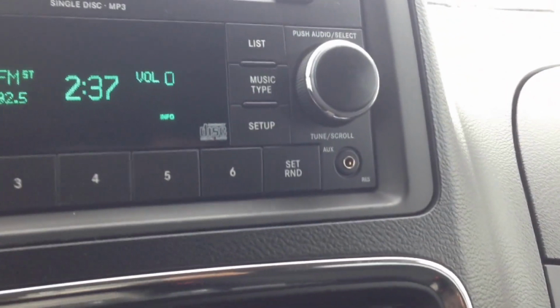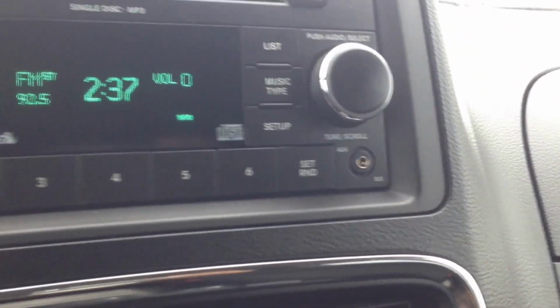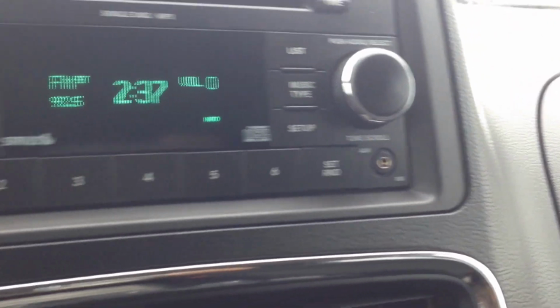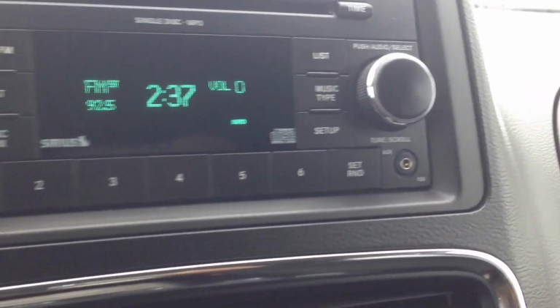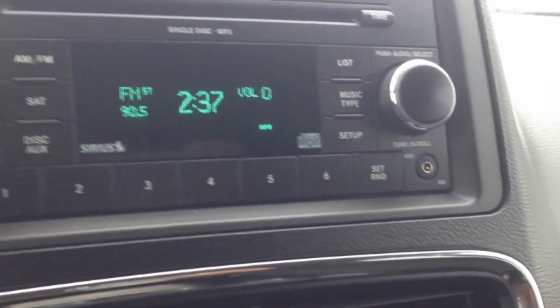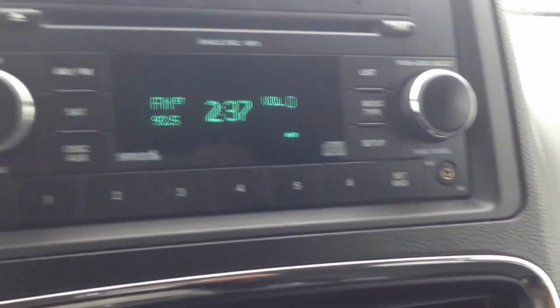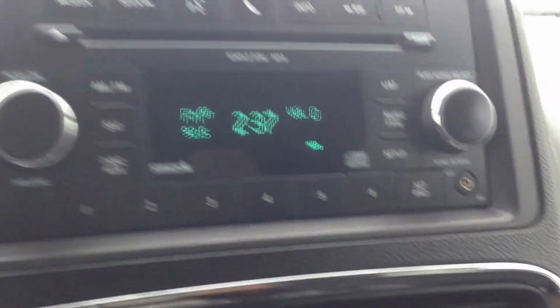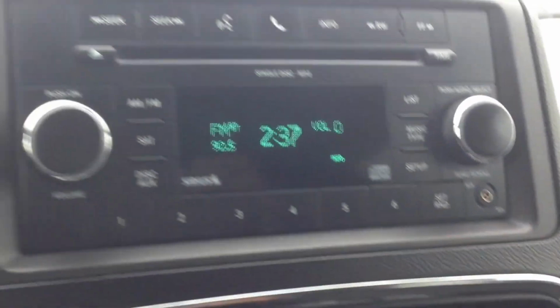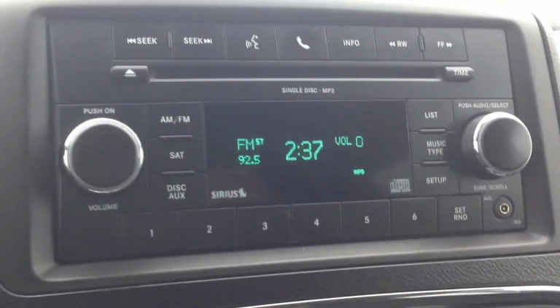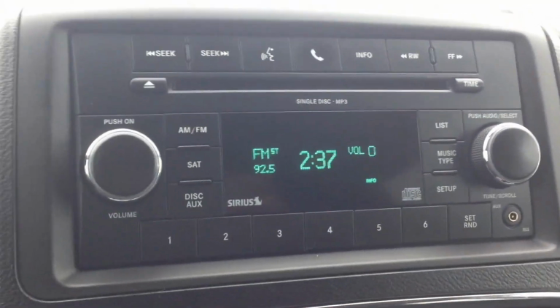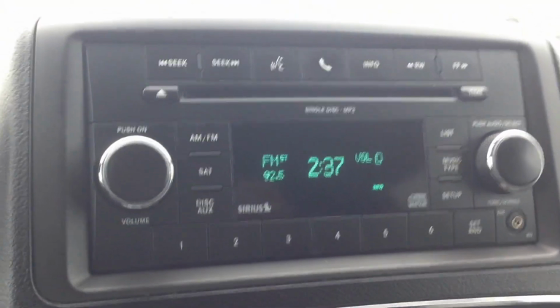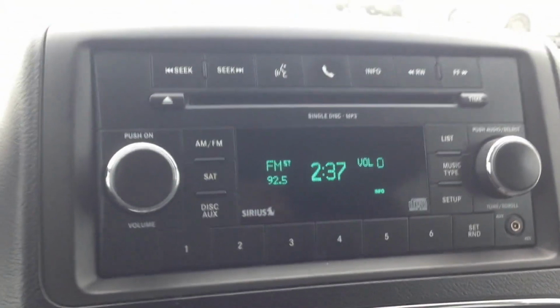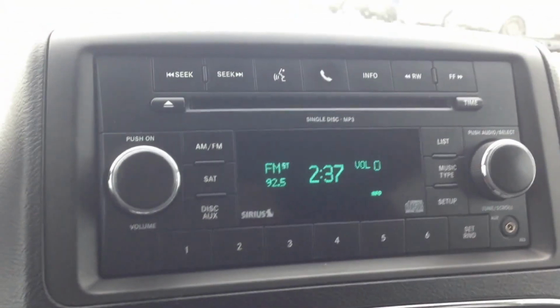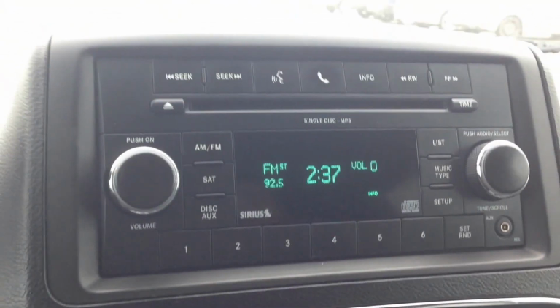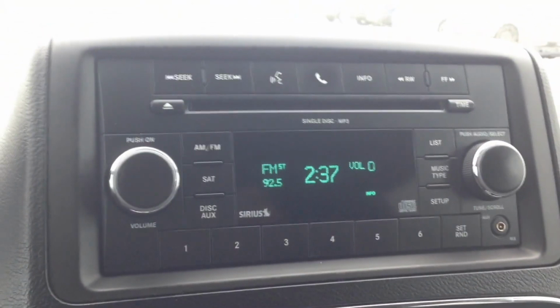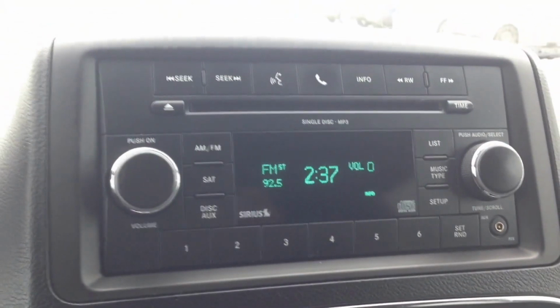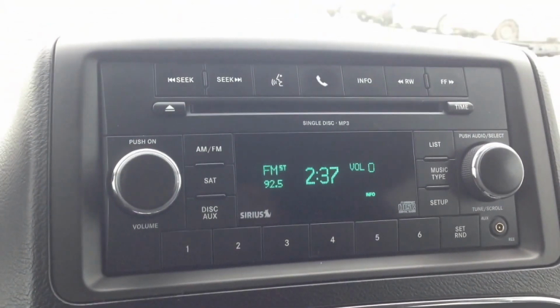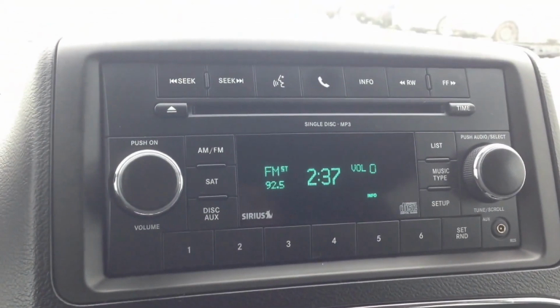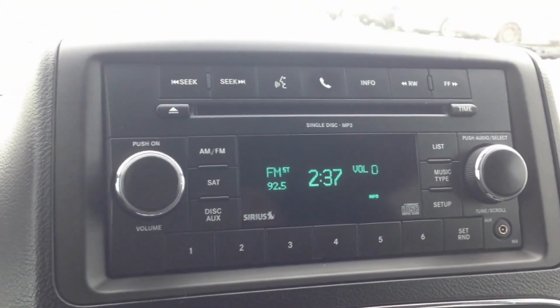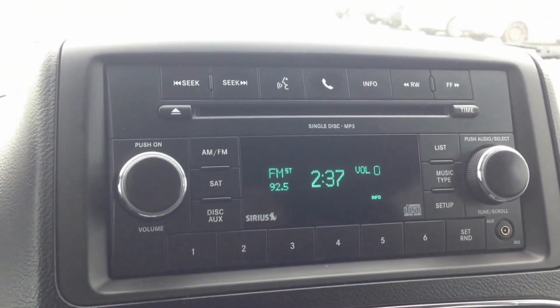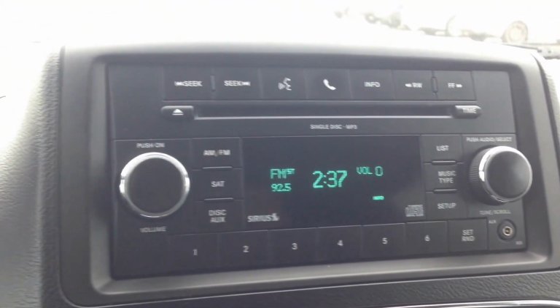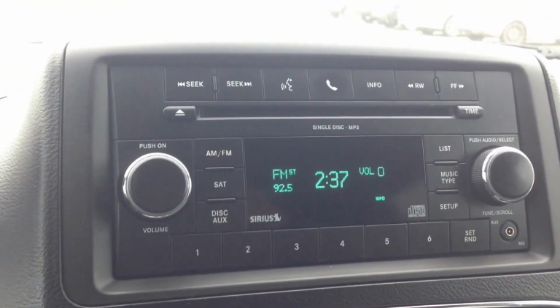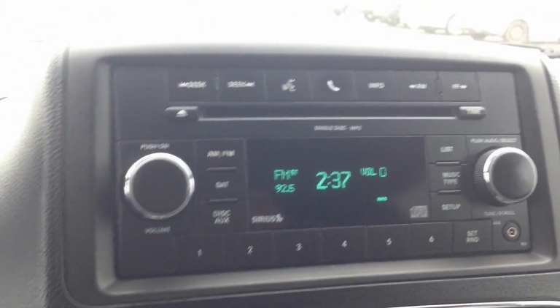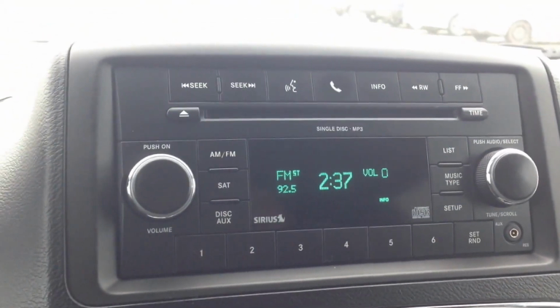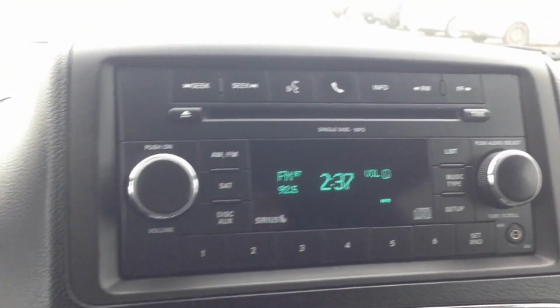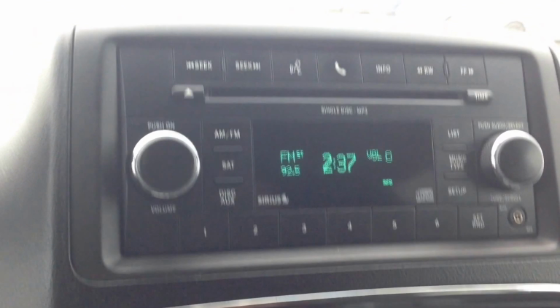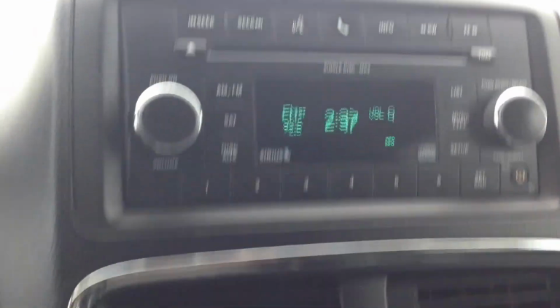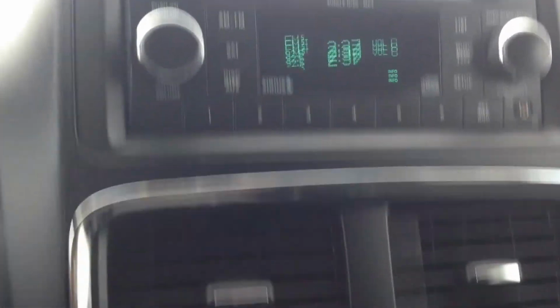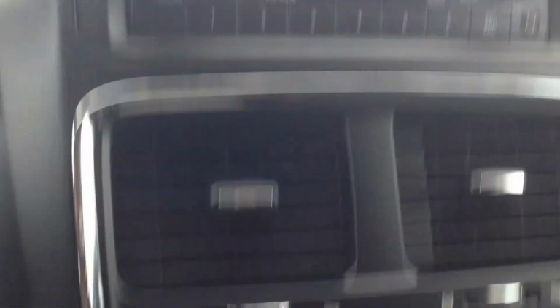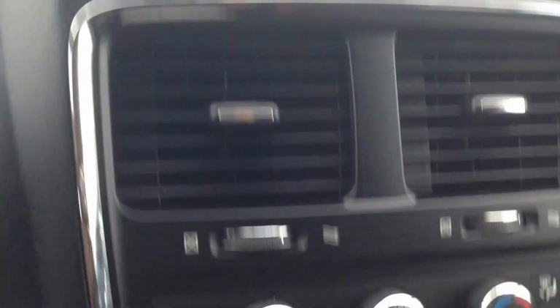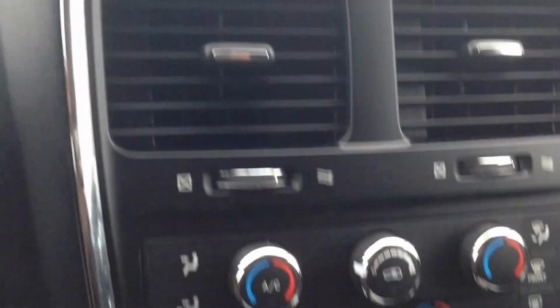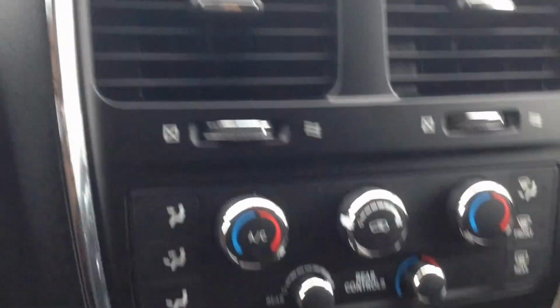We've got a single-disc CD player that's MP3 compatible, and an auxiliary input at the bottom right of the stereo that allows you to connect your digital devices and play content that way if you'd like.